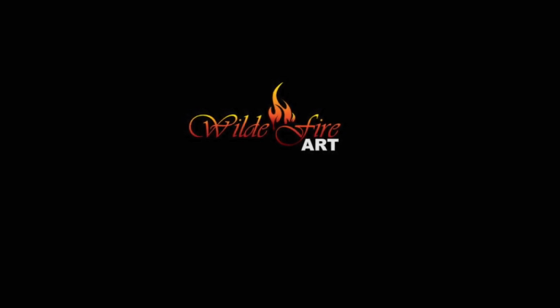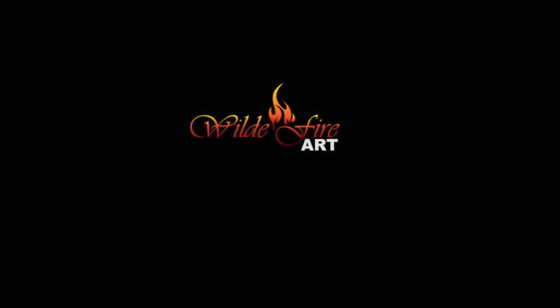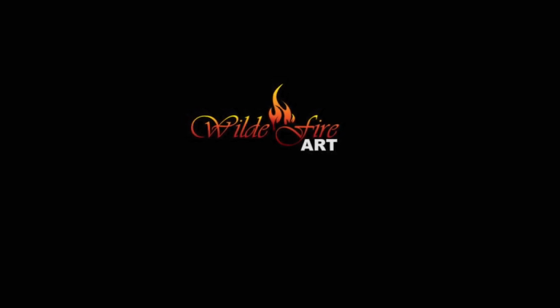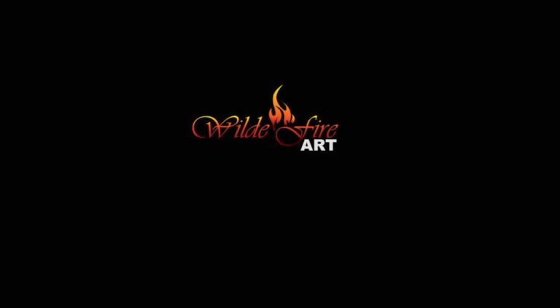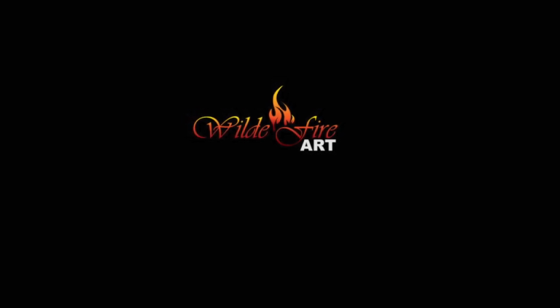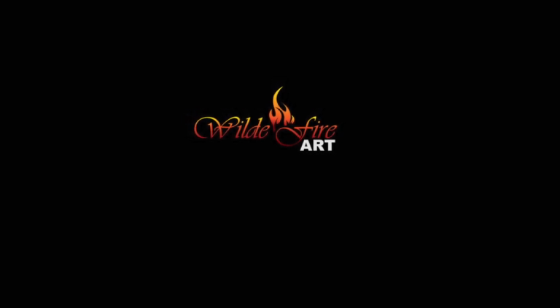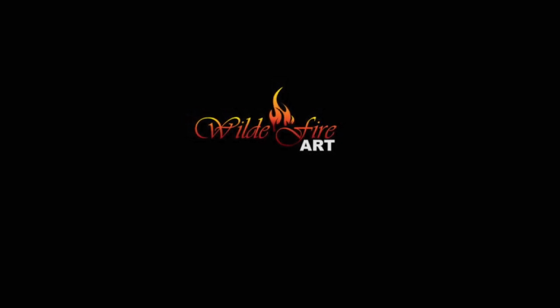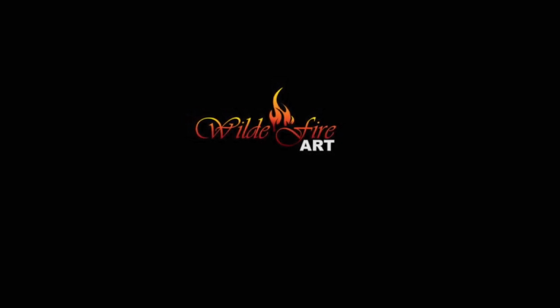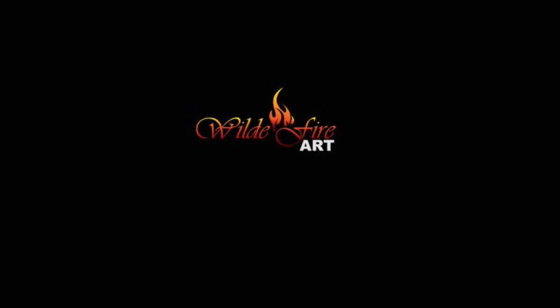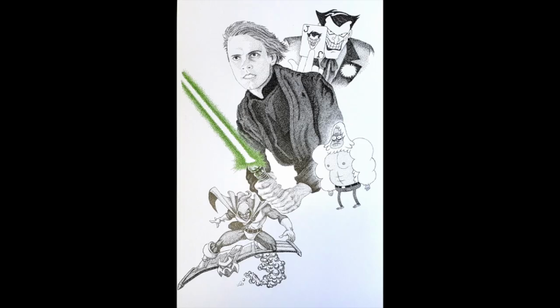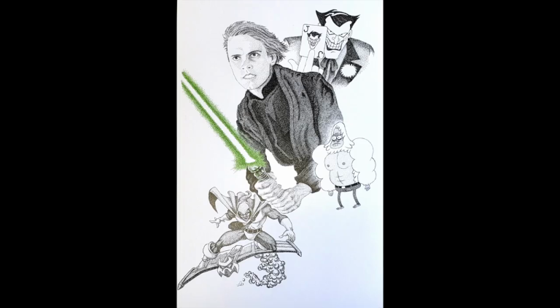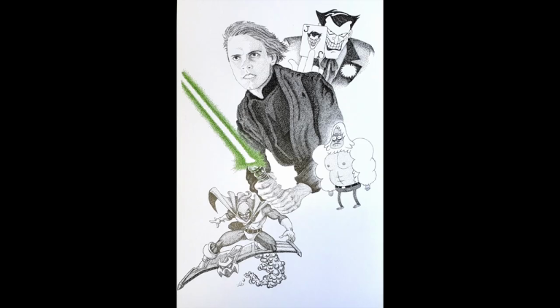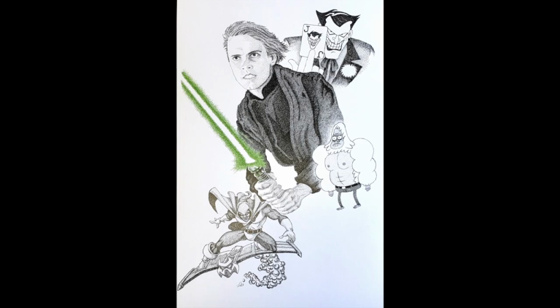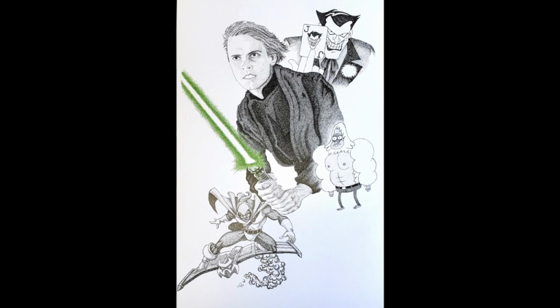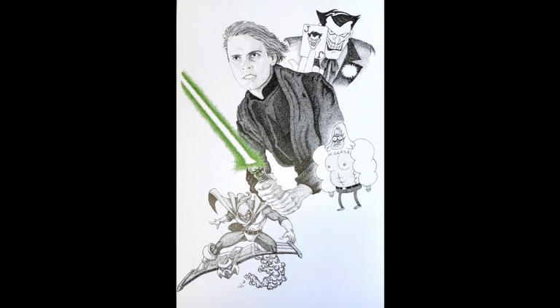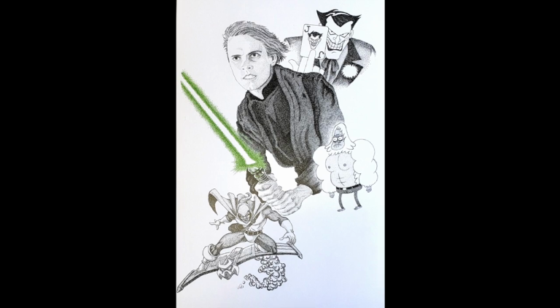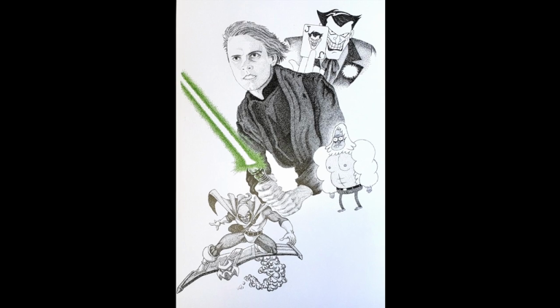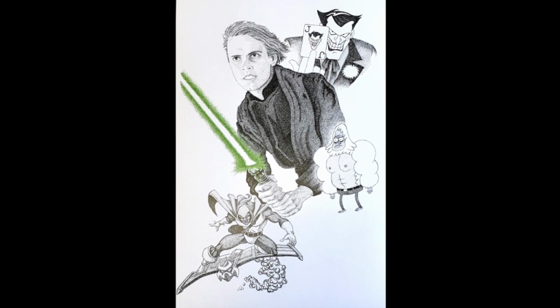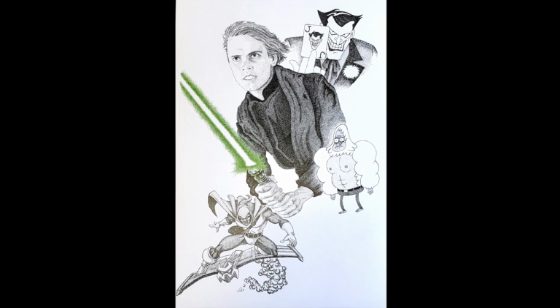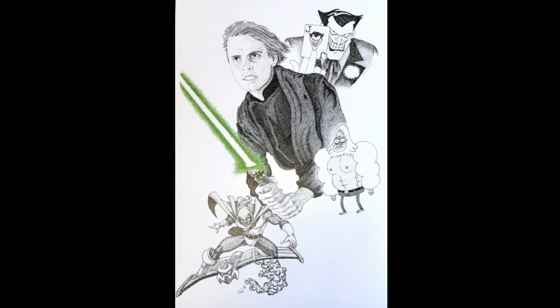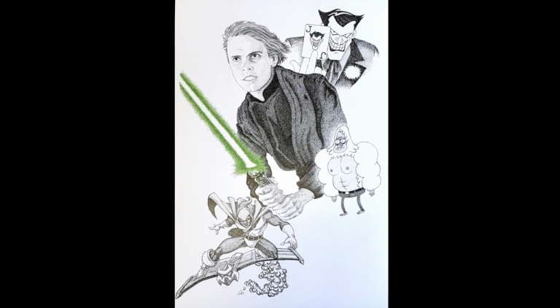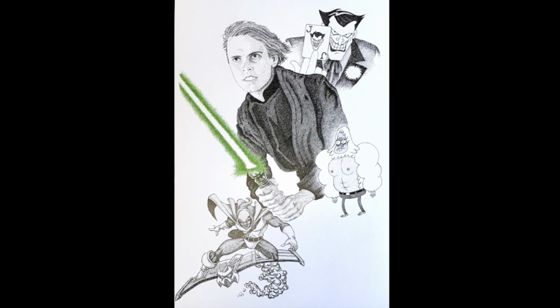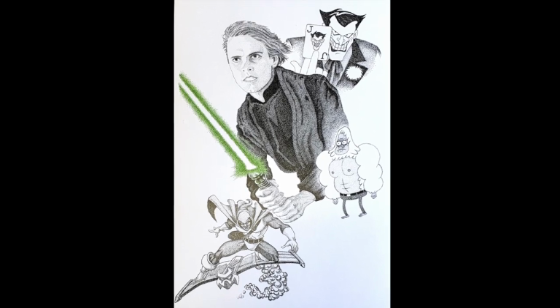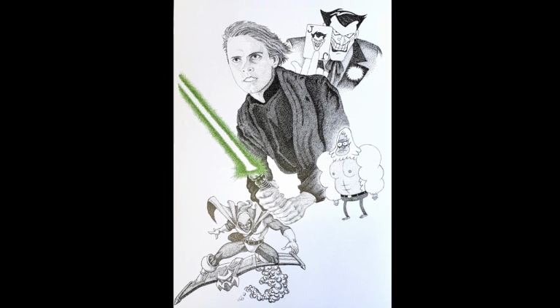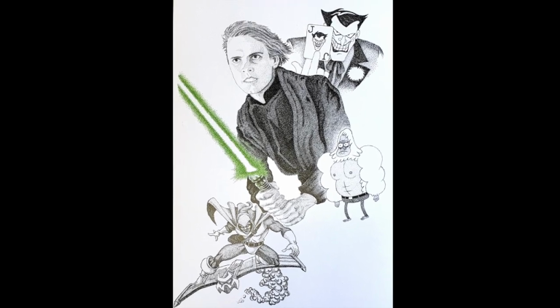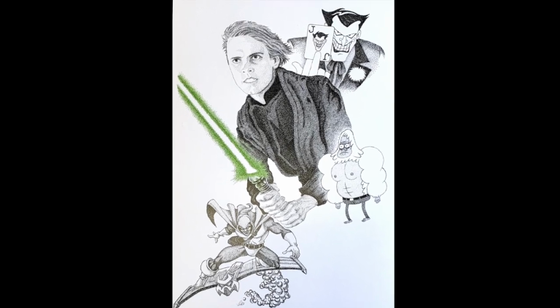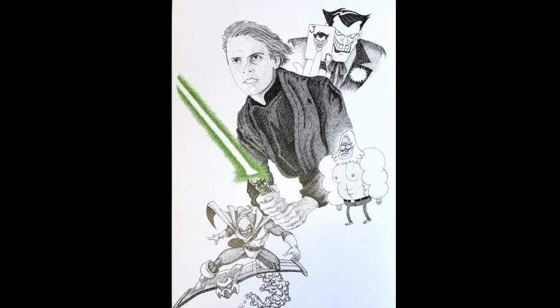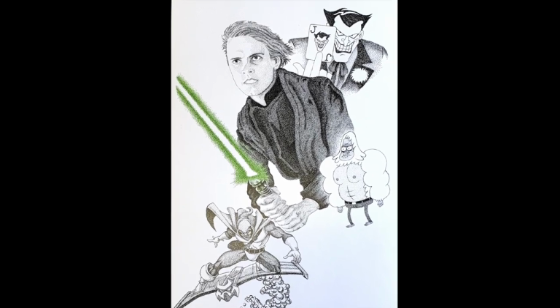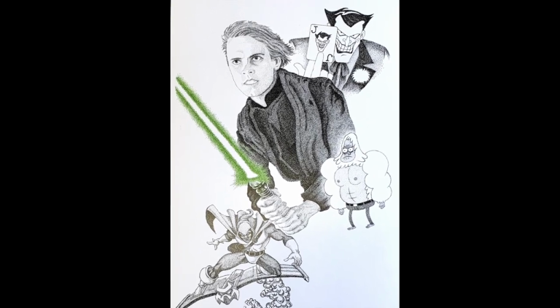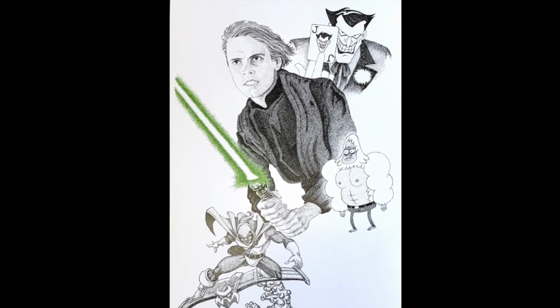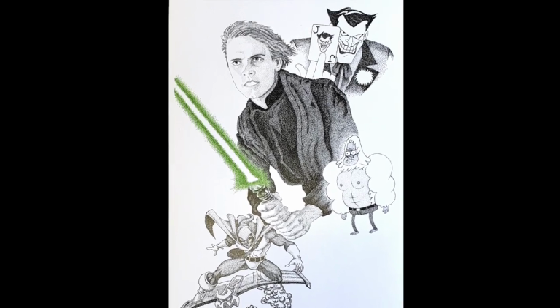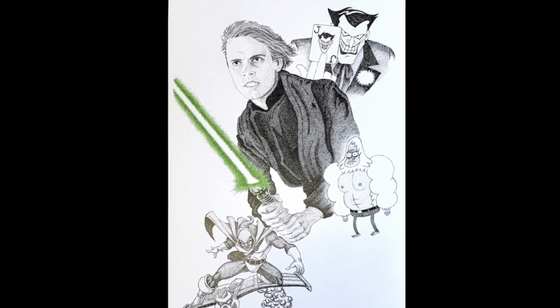Hello, my name is Mr. Wild and in this video I'm going to demonstrate the technique of stippling.